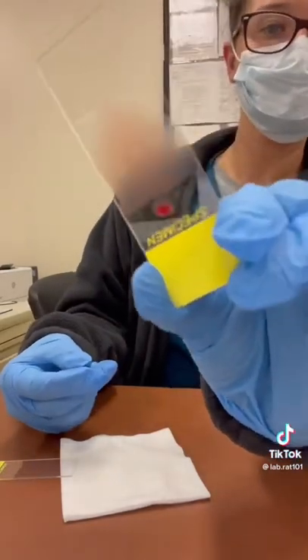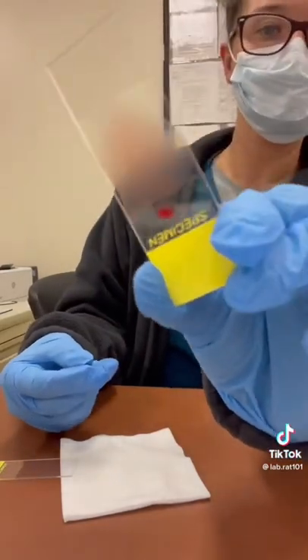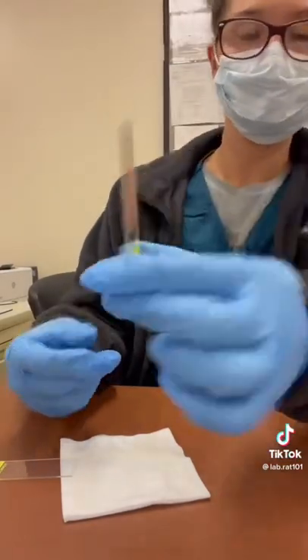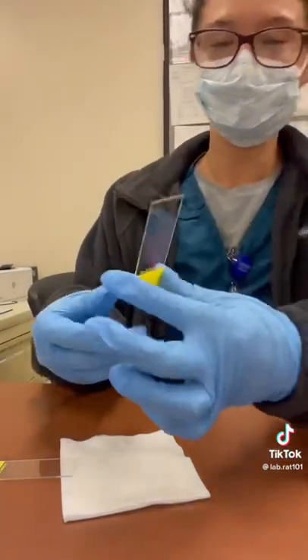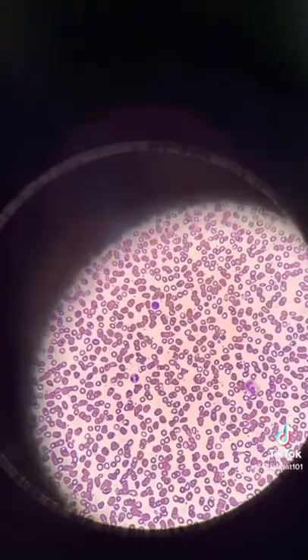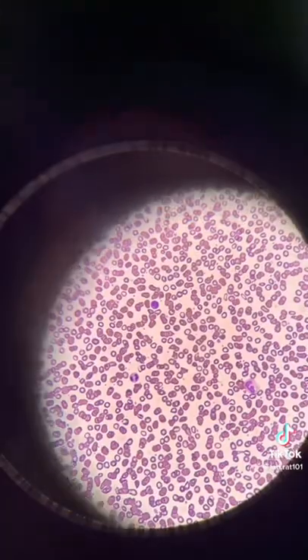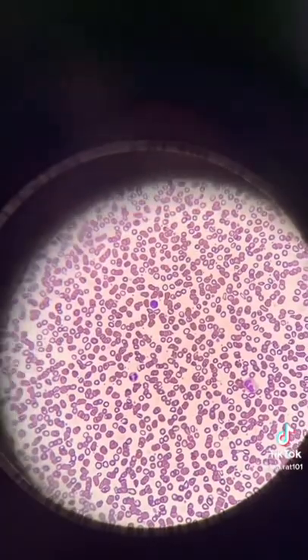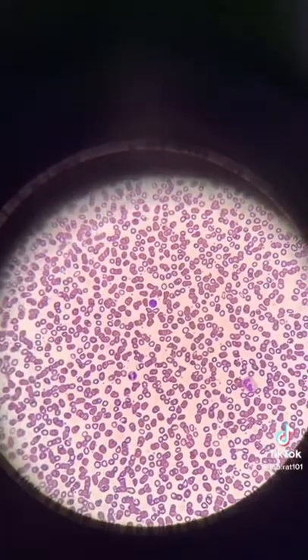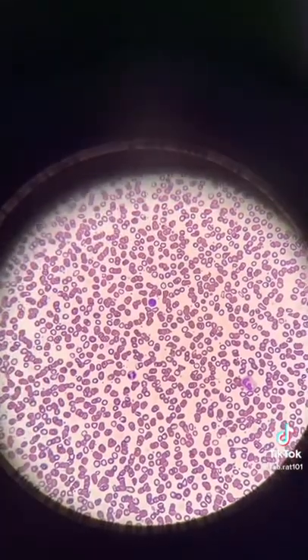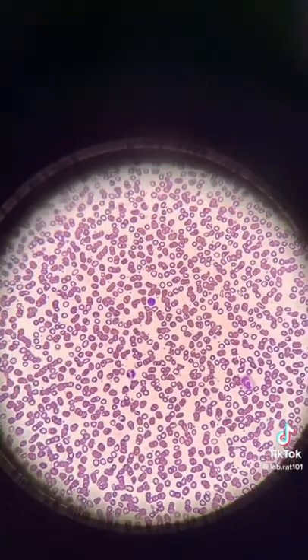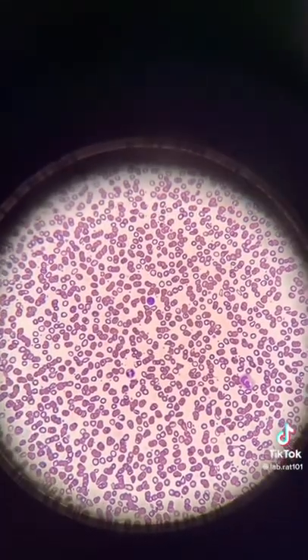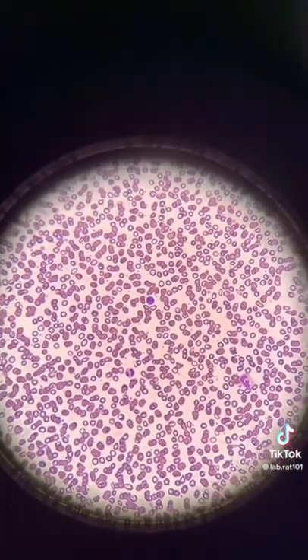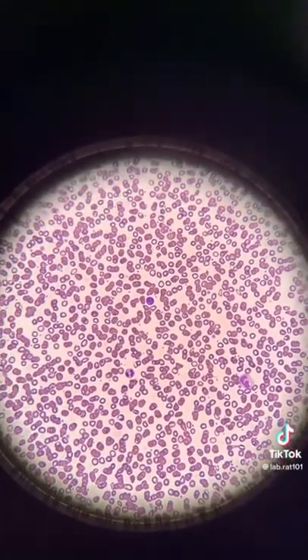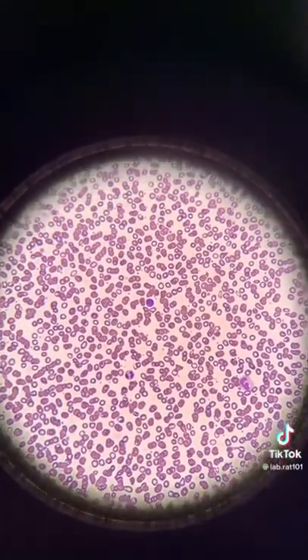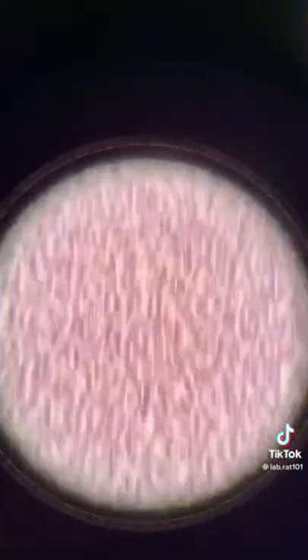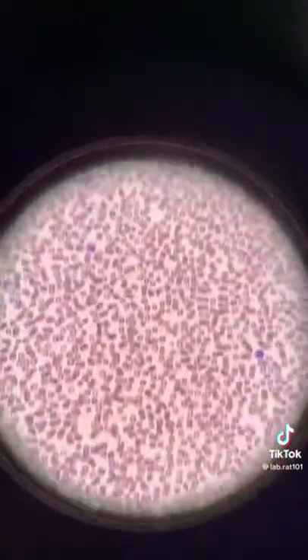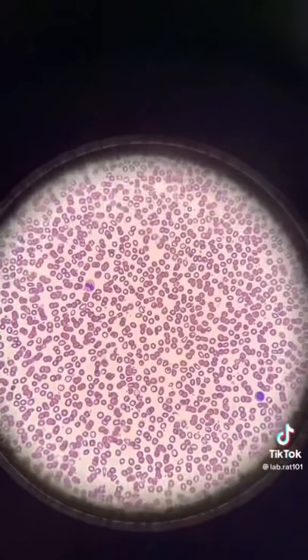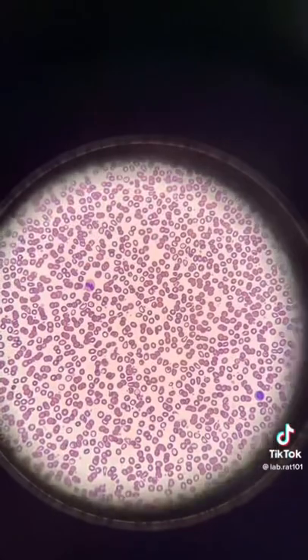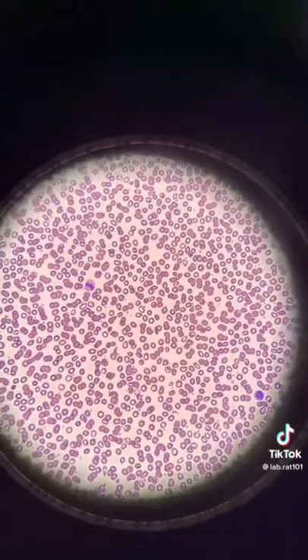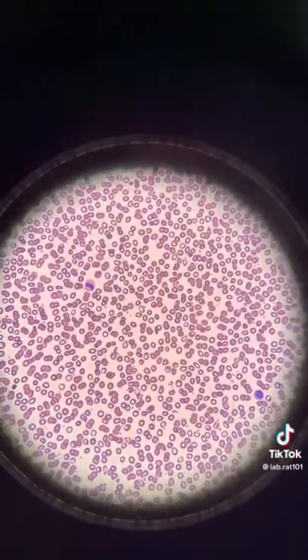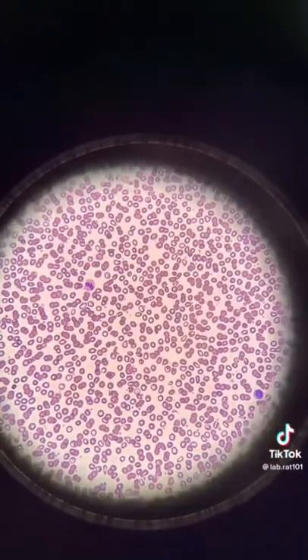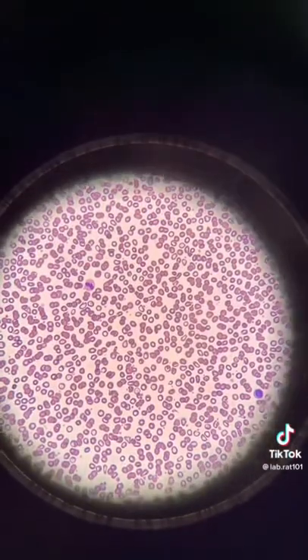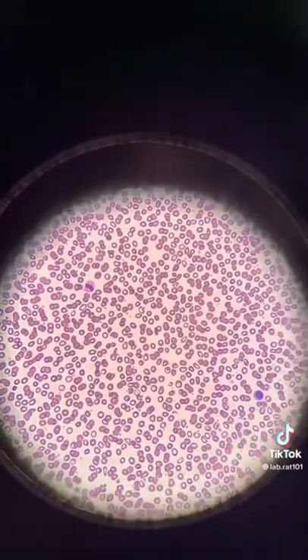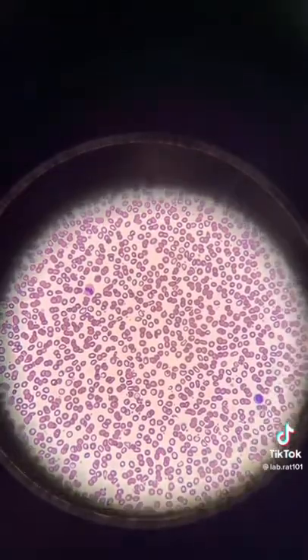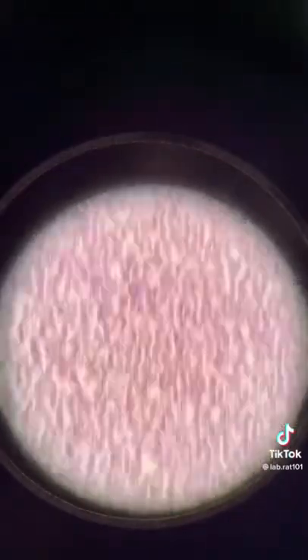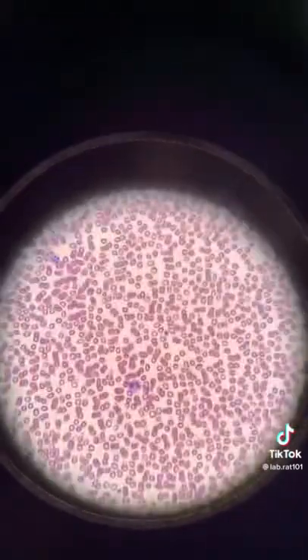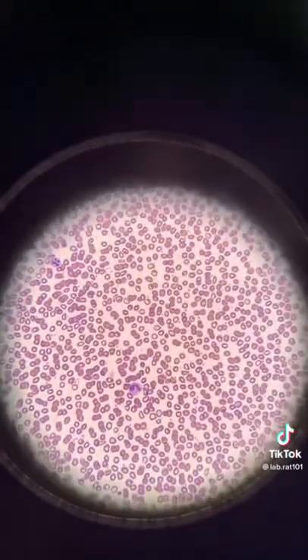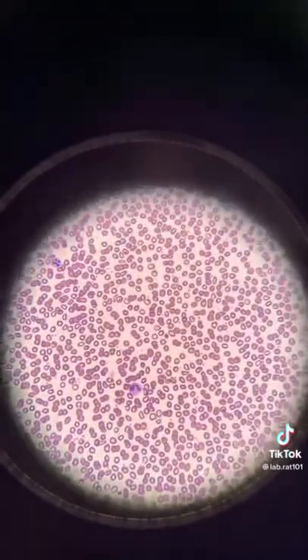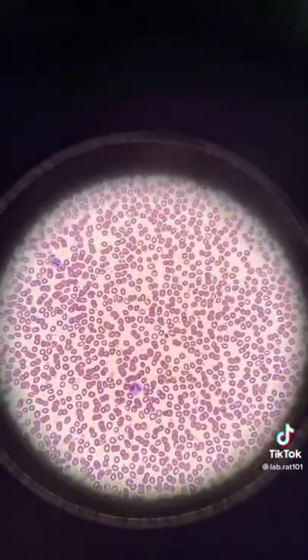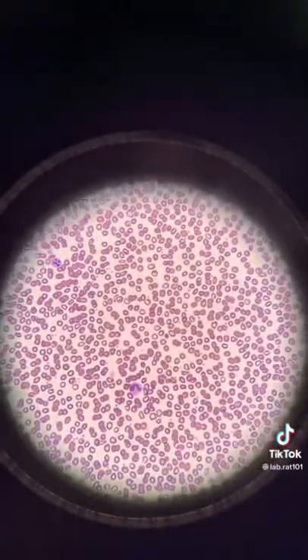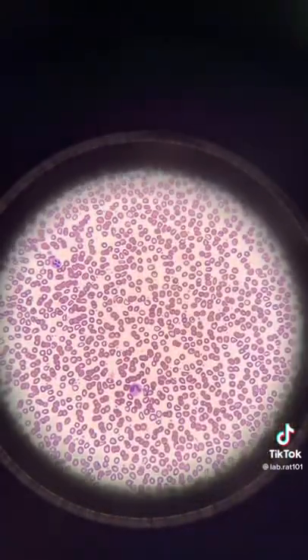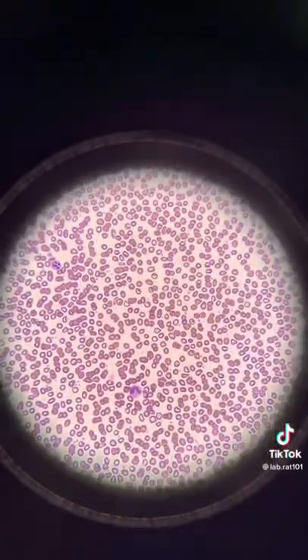Then I stain it, and after you stain it, it comes out looking like this. It was kind of hard to record this, but here you go.